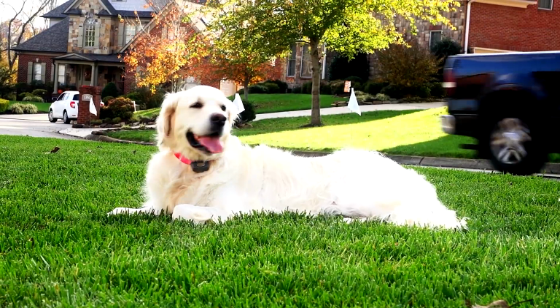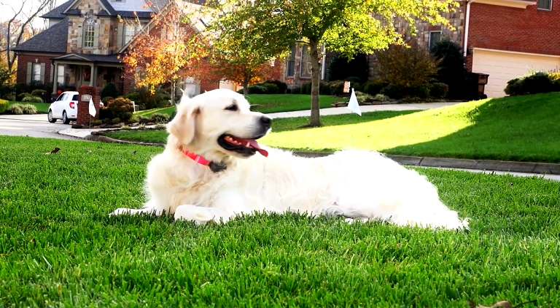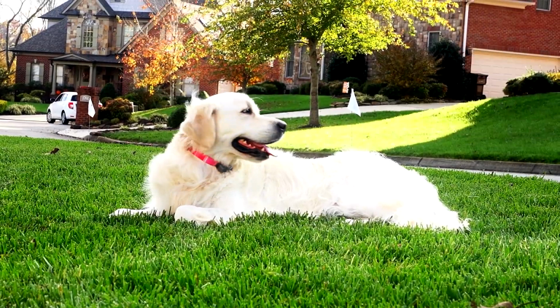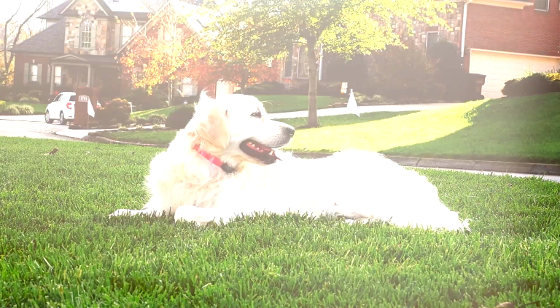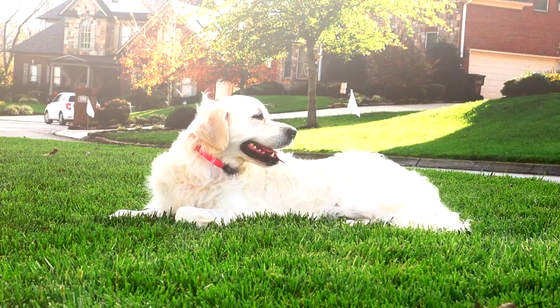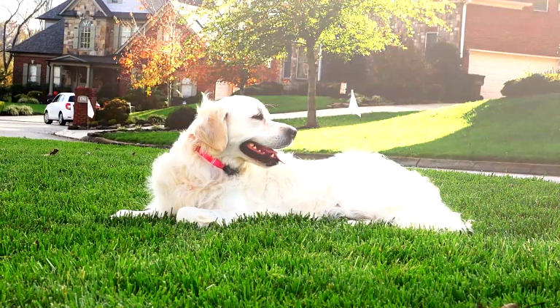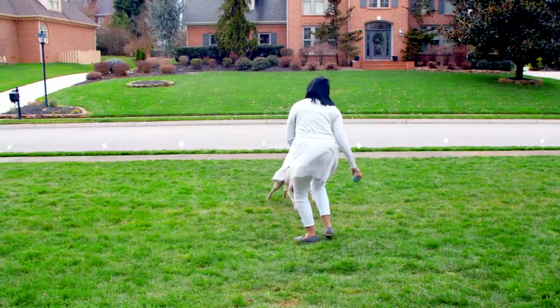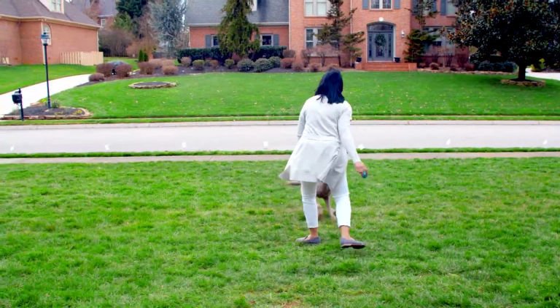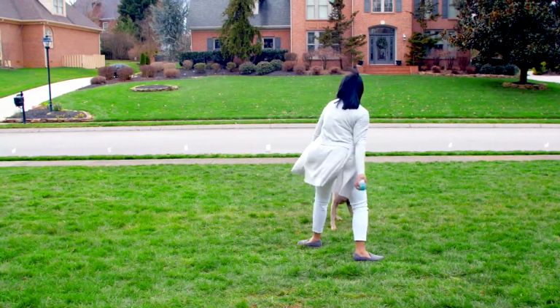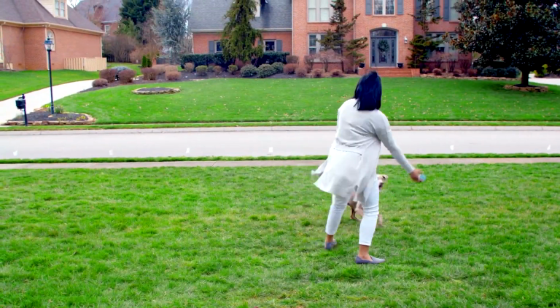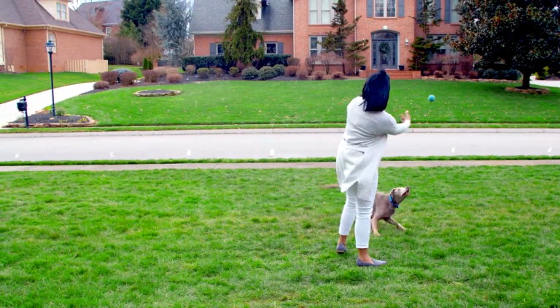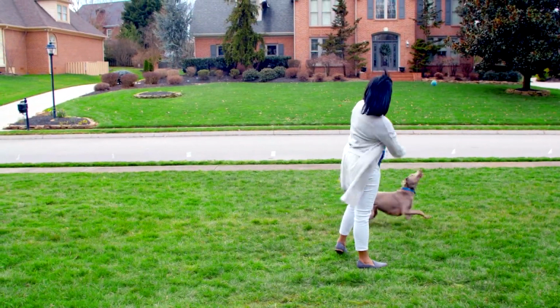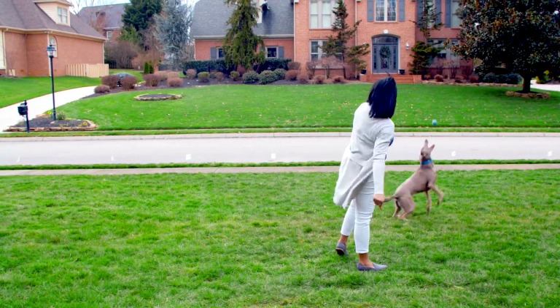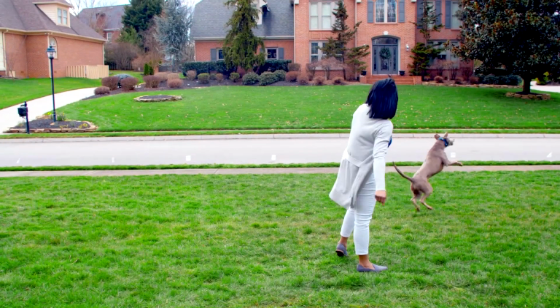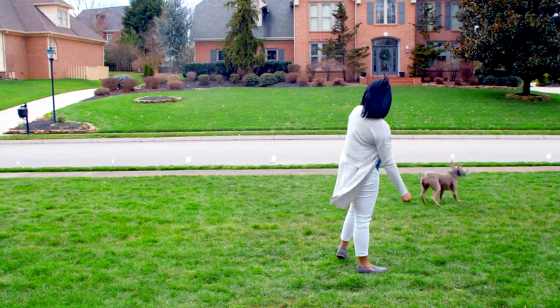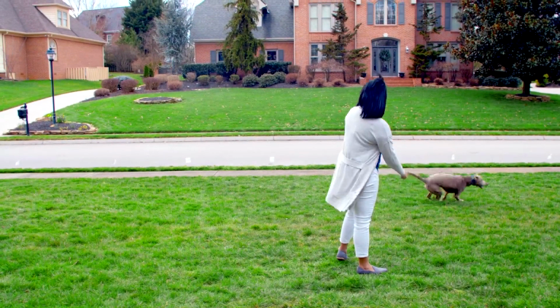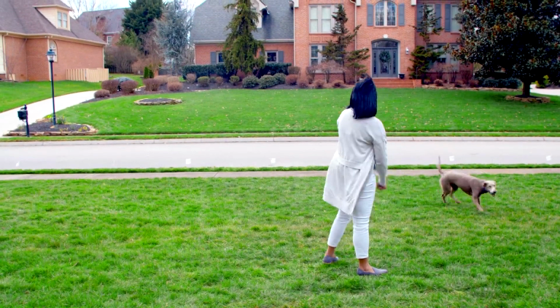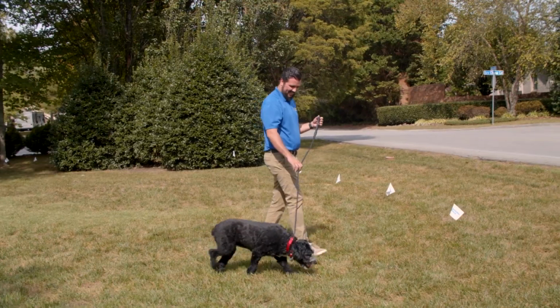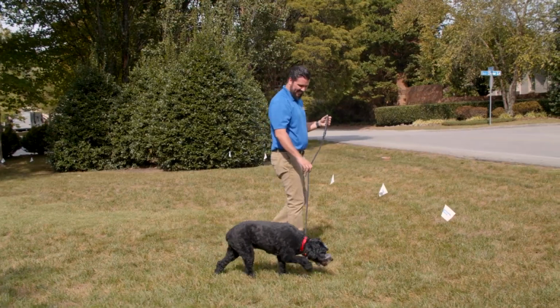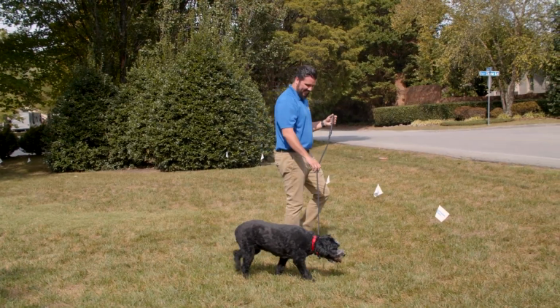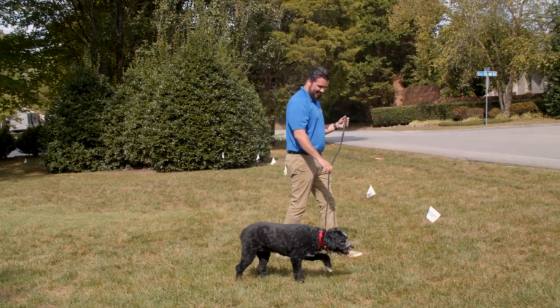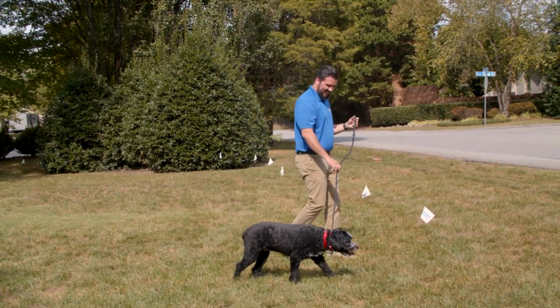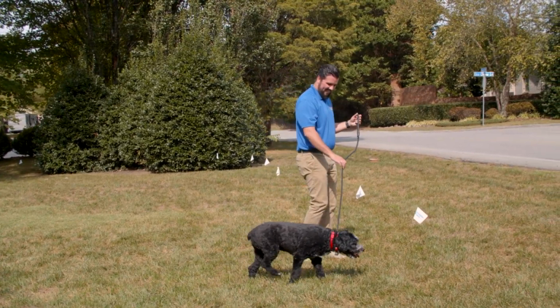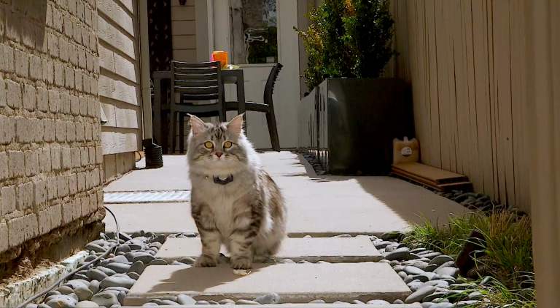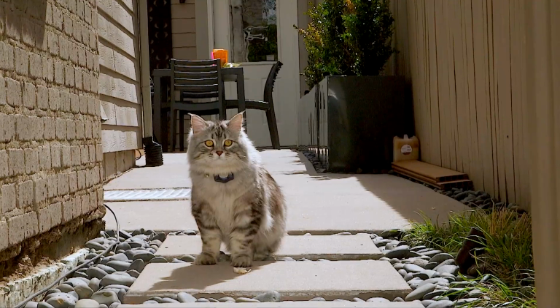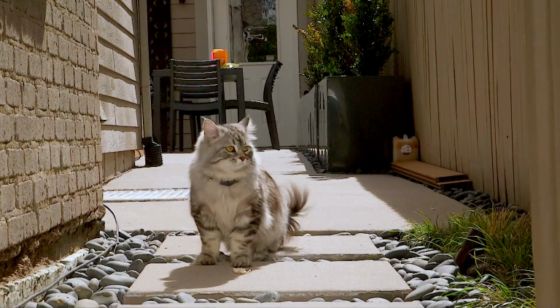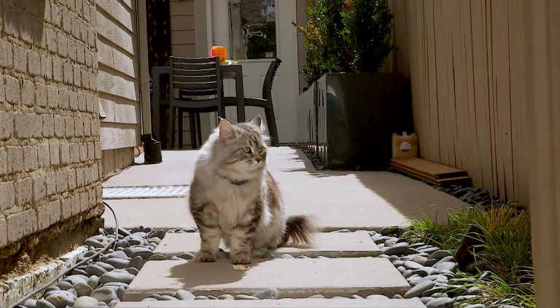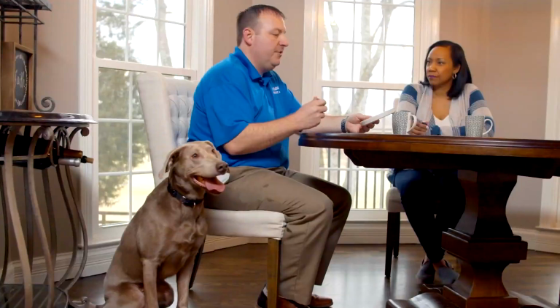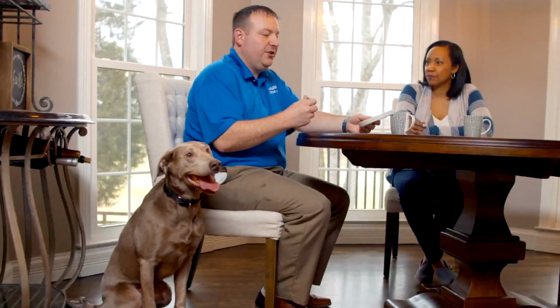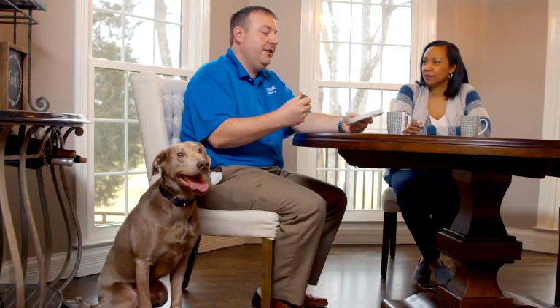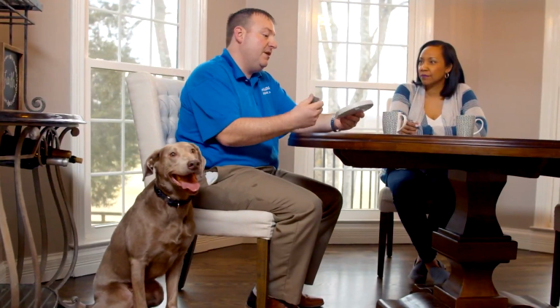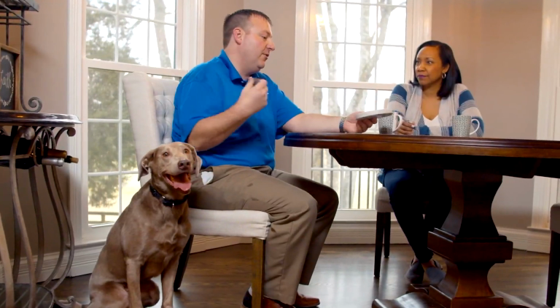No matter the system or solution you choose, each one is customized for you. Pet protection, pet safety on your terms. Zero compromises.